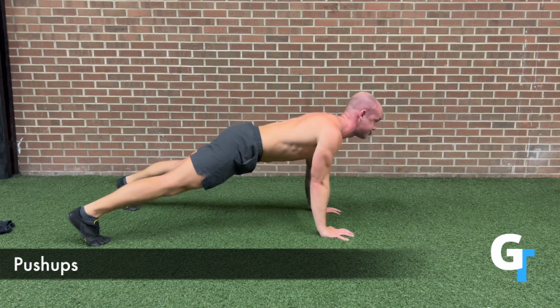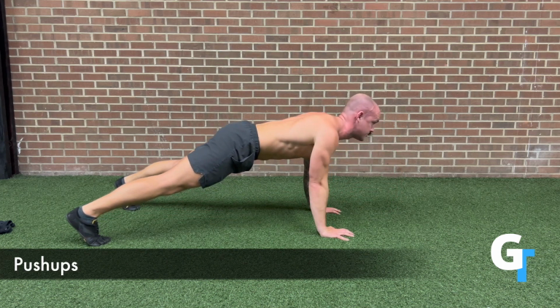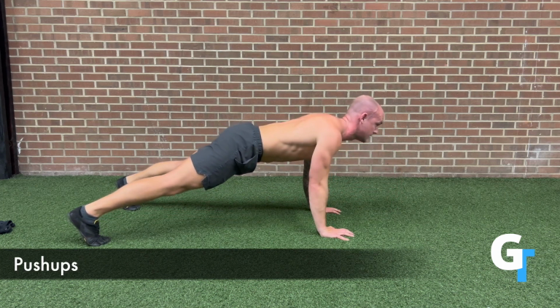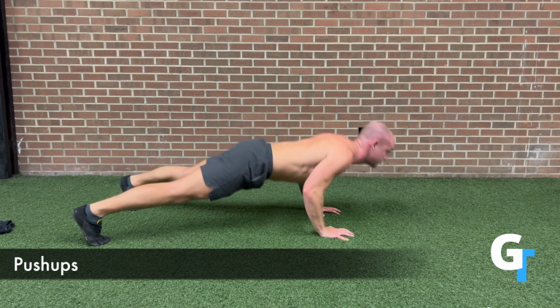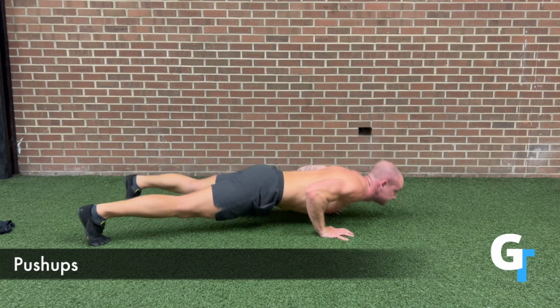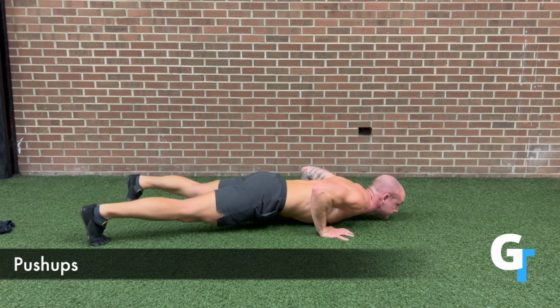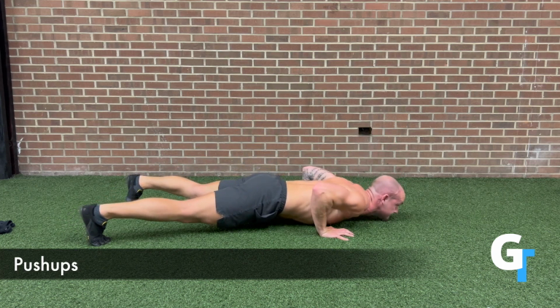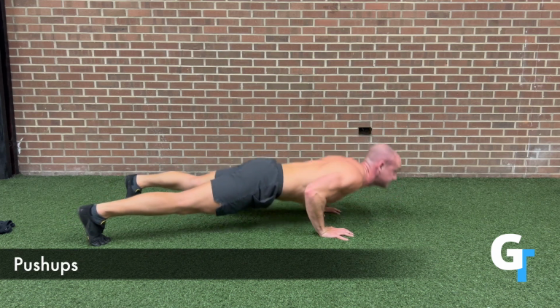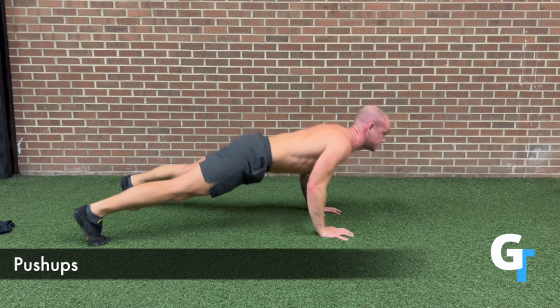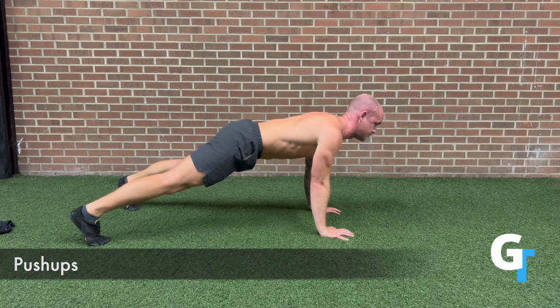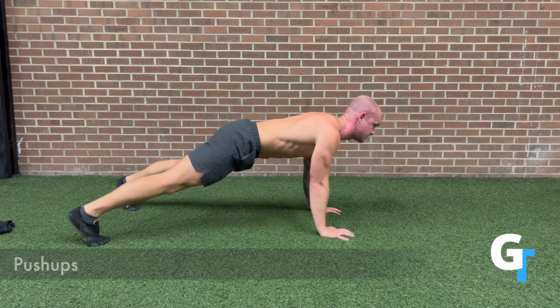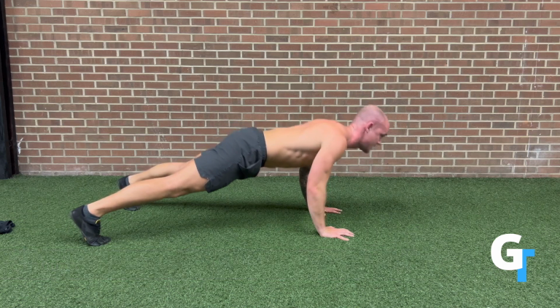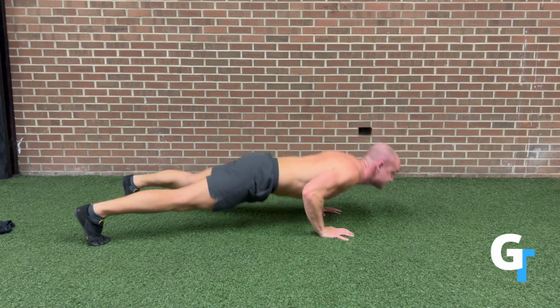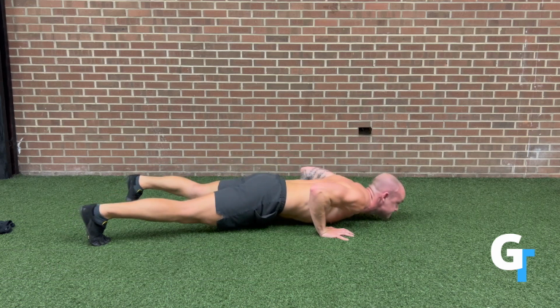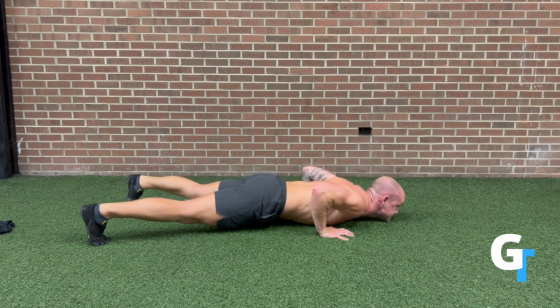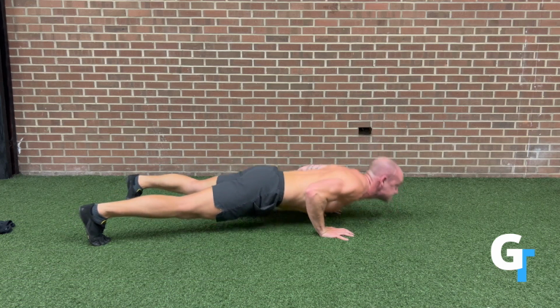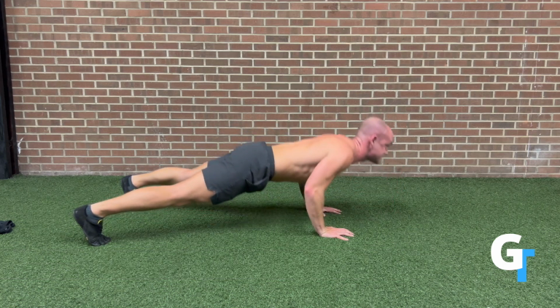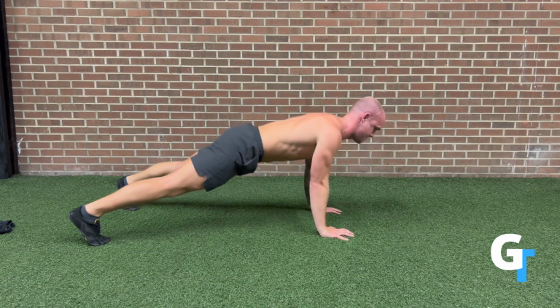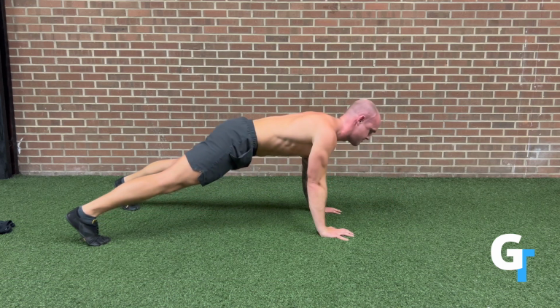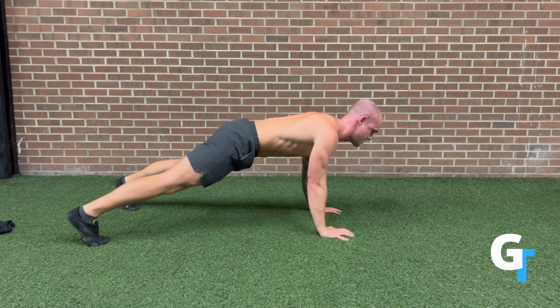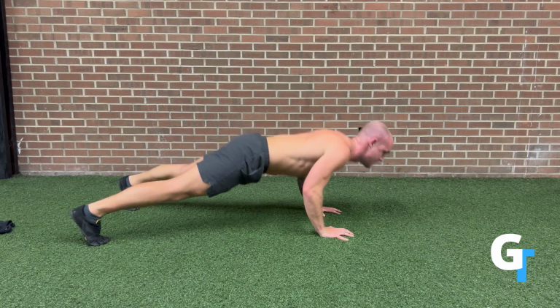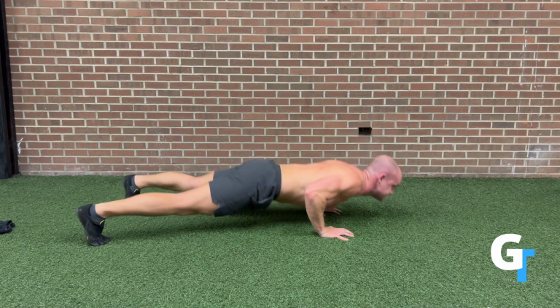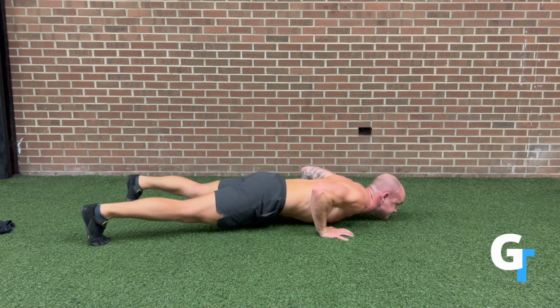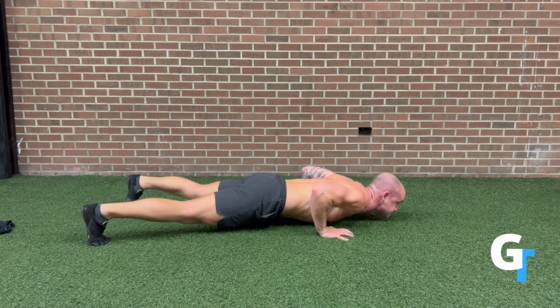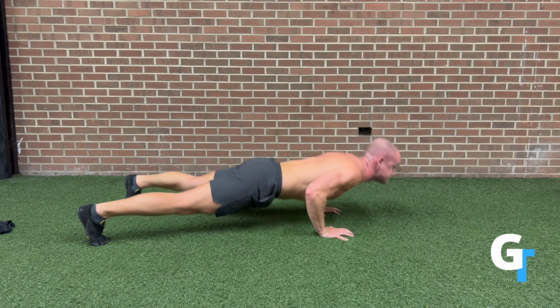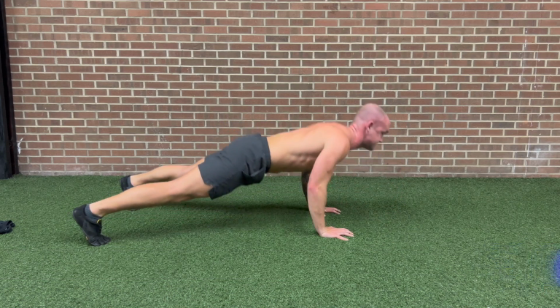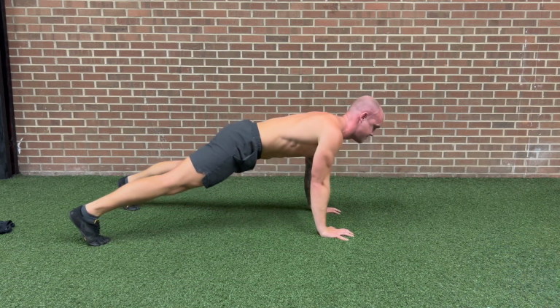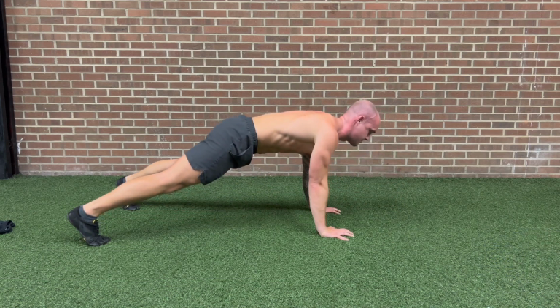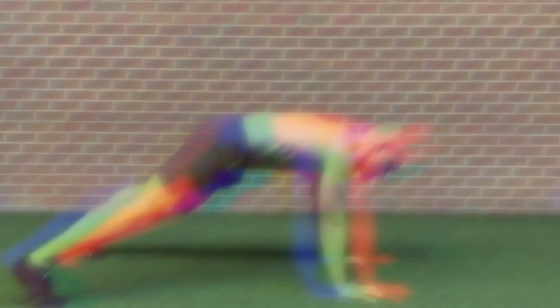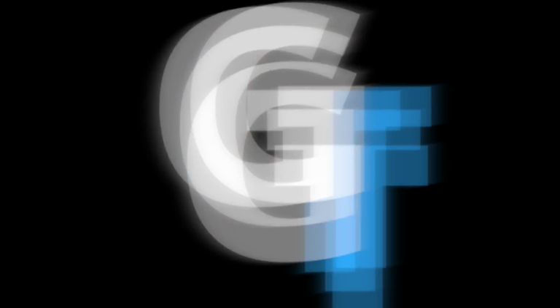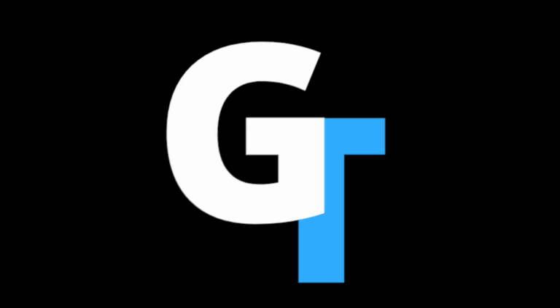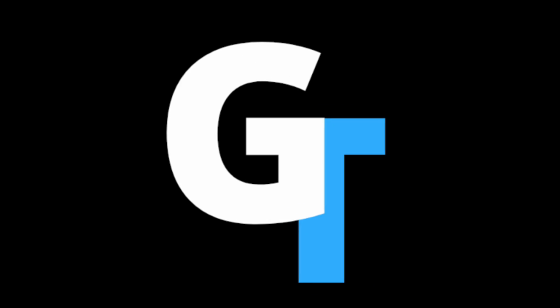Lower the chest until the sternum touches the ground, keep that chin up, lower all the way down, let the shoulders rotate, and then push all the way until those triceps are extended.